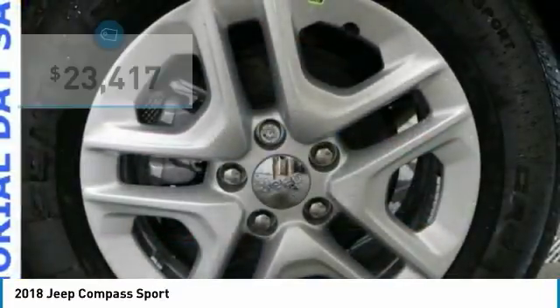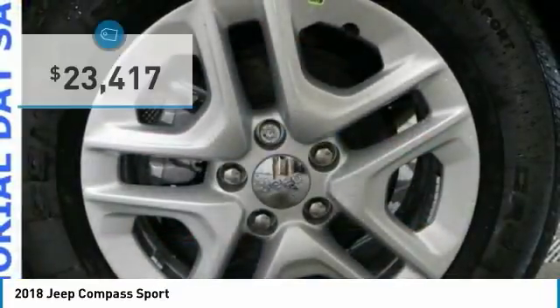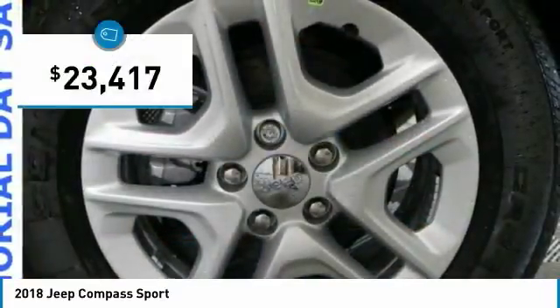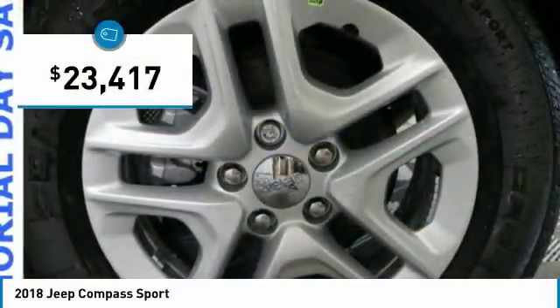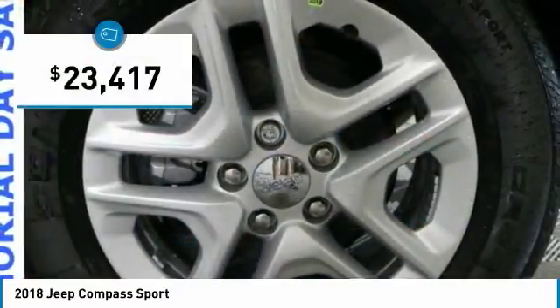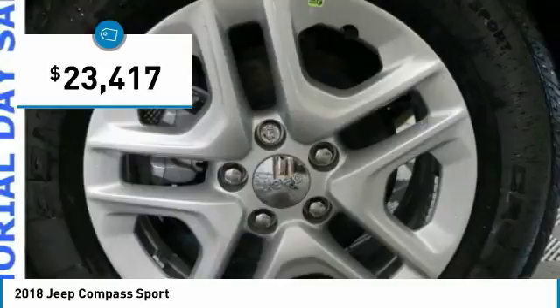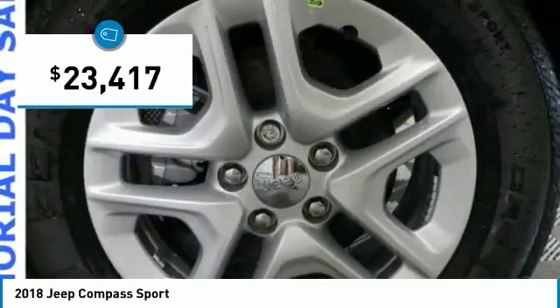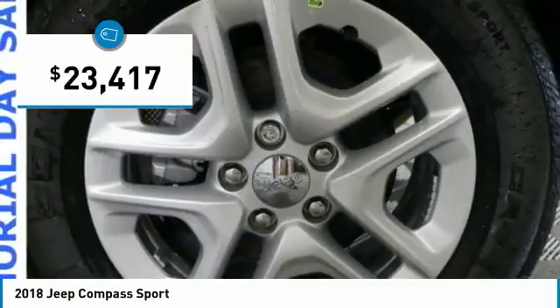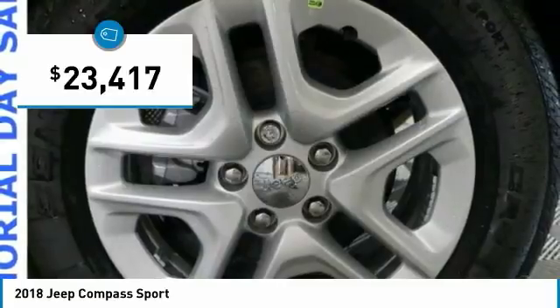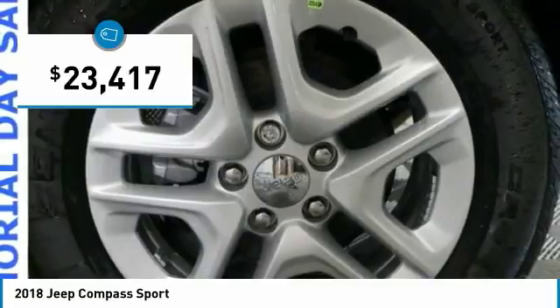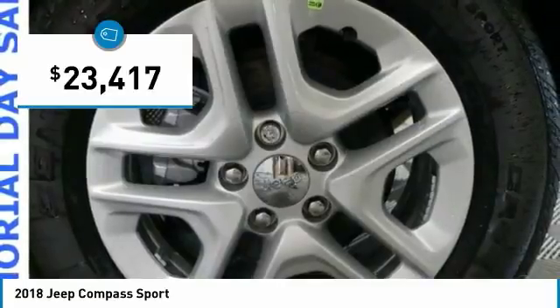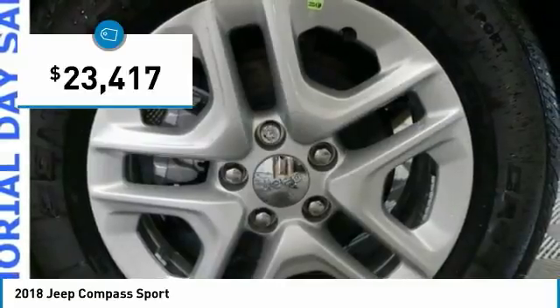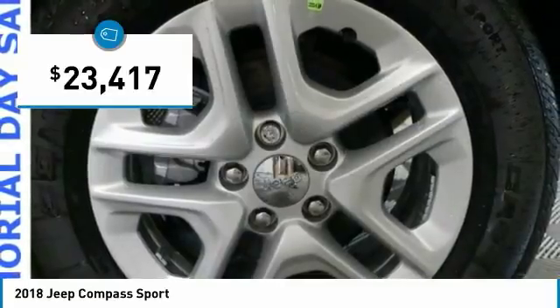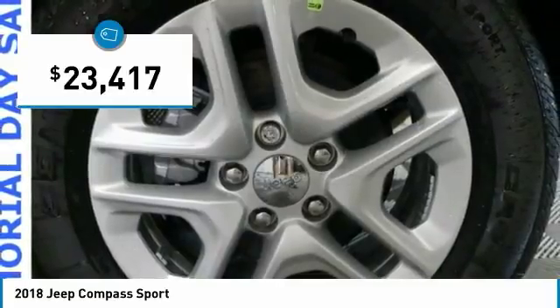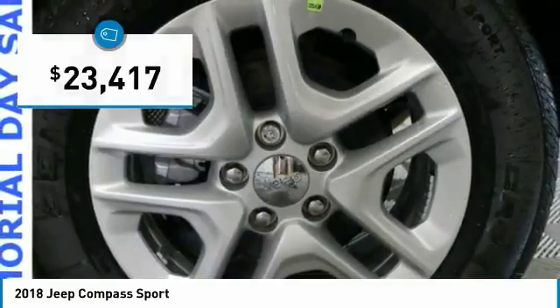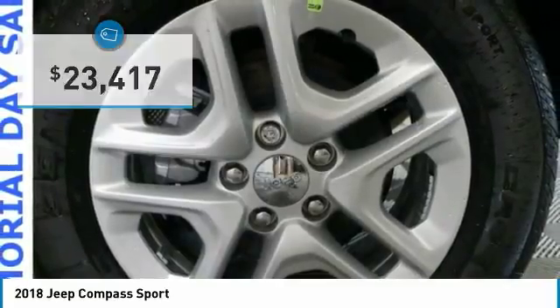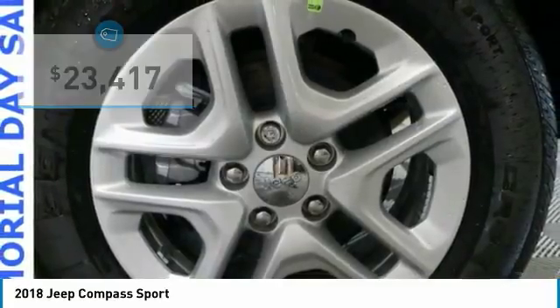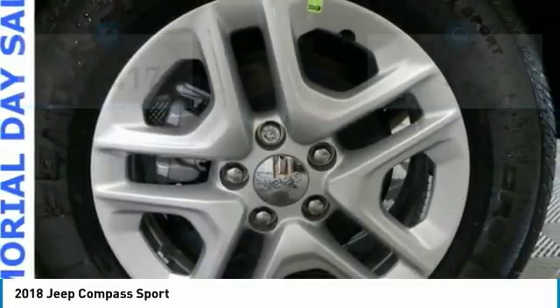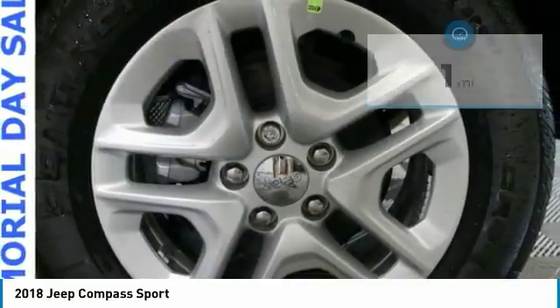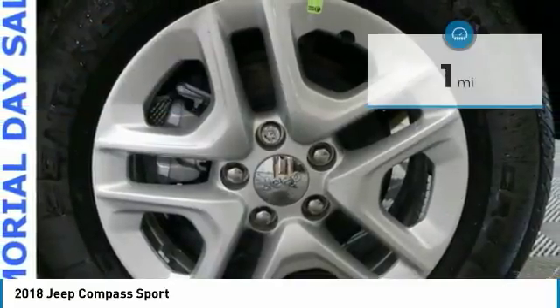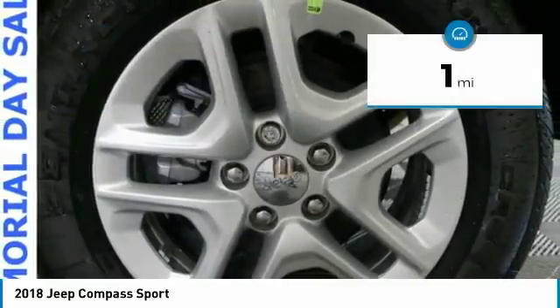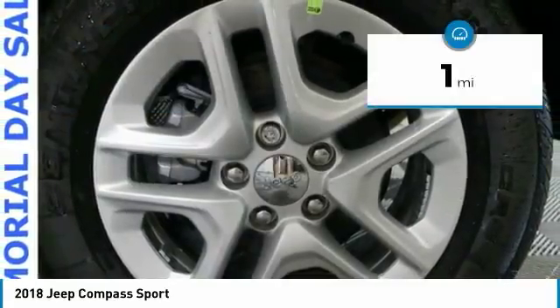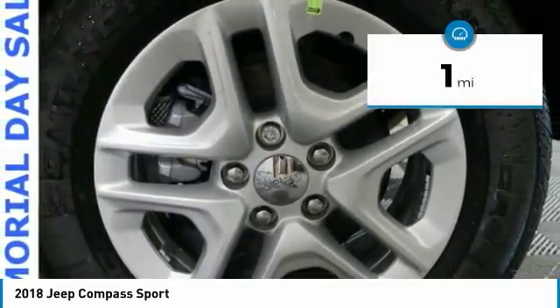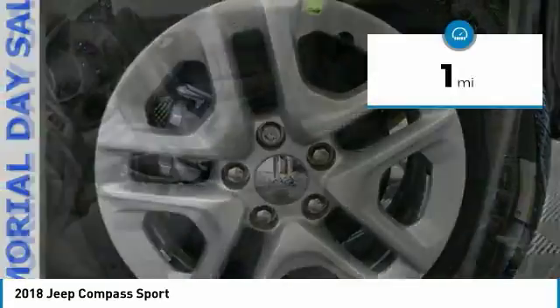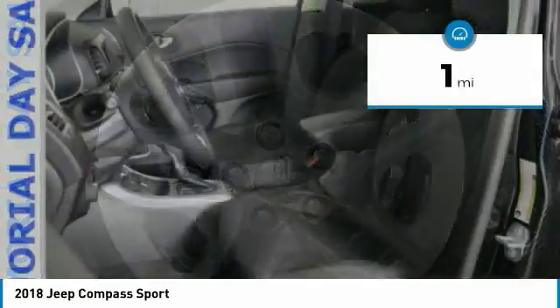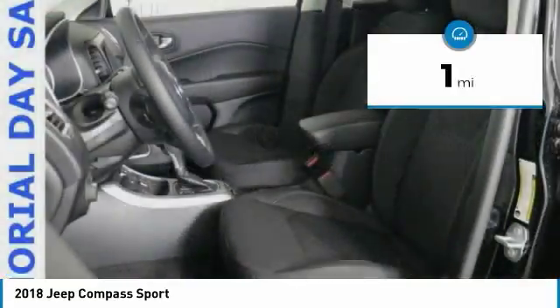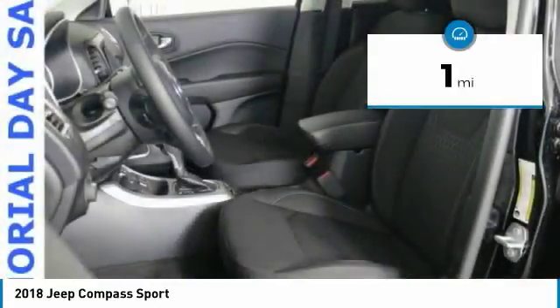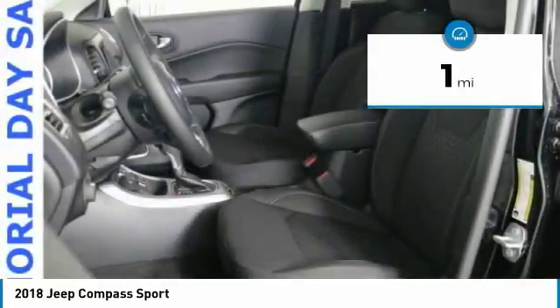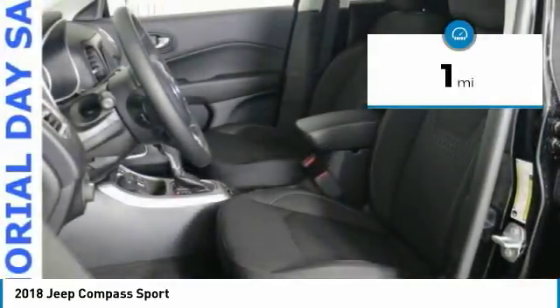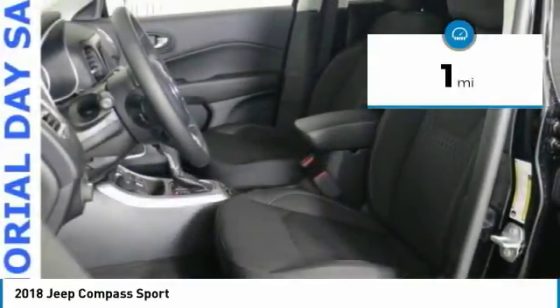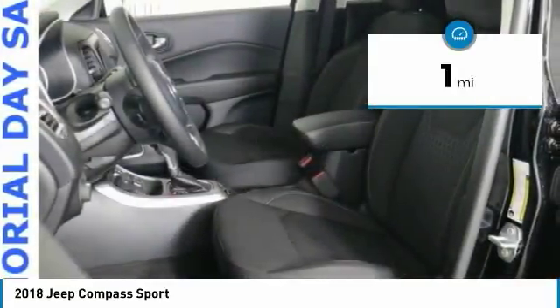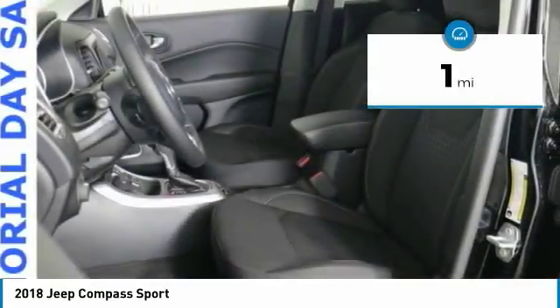It is priced below $25,000, and this vehicle has less than 100 miles.